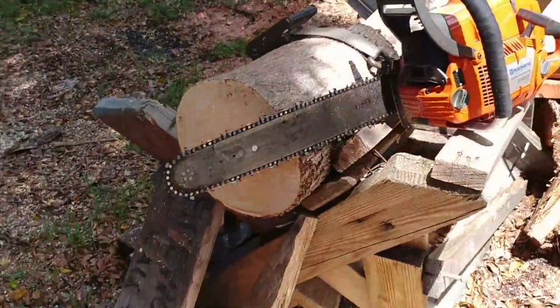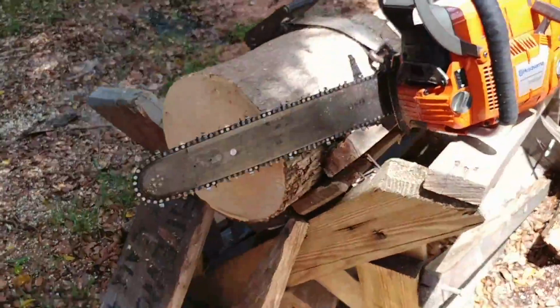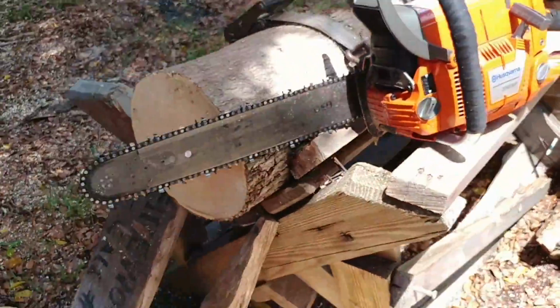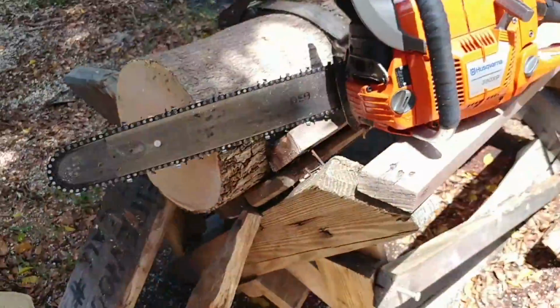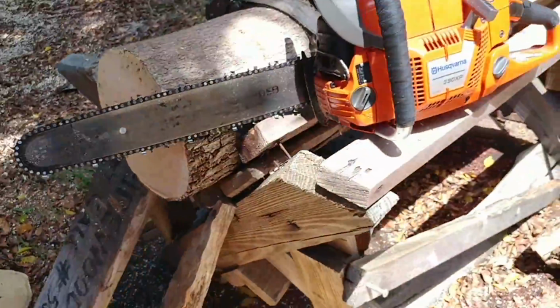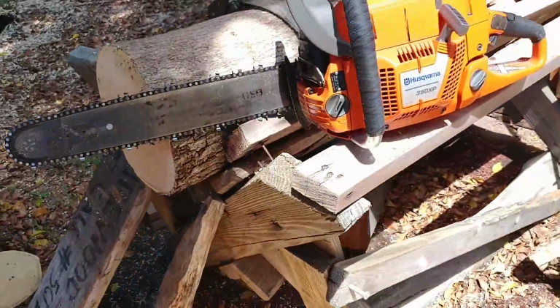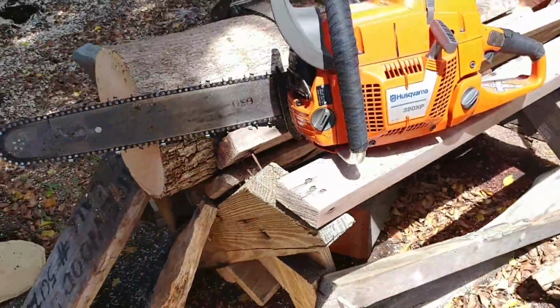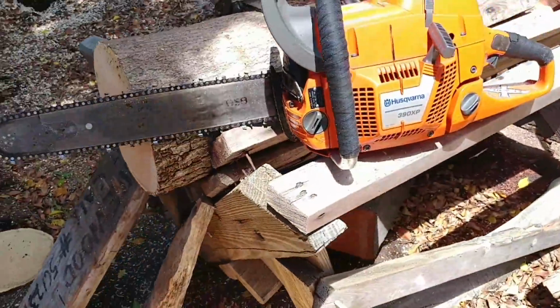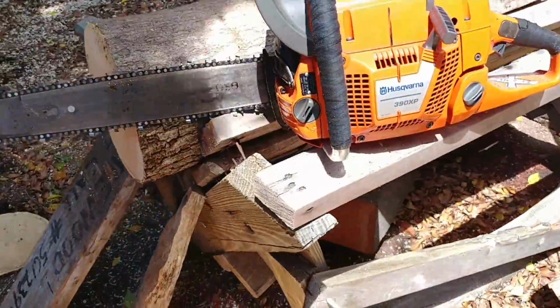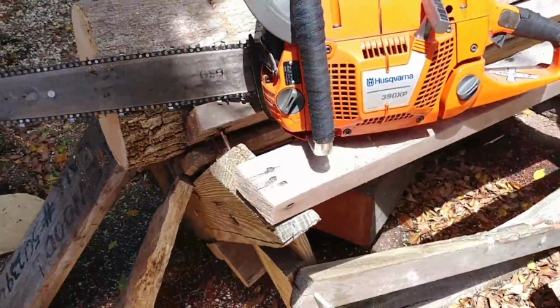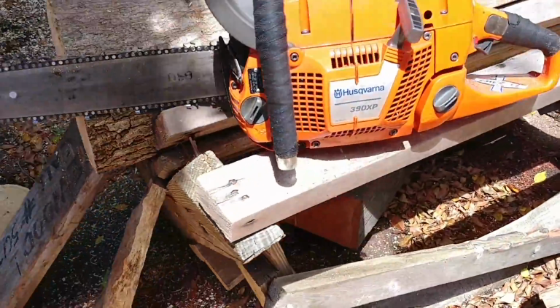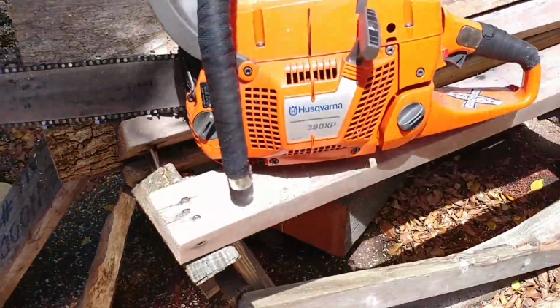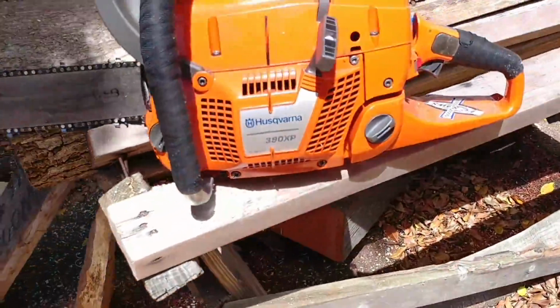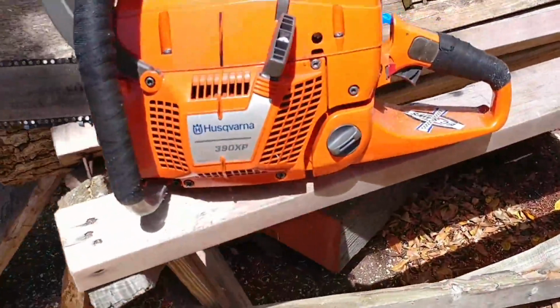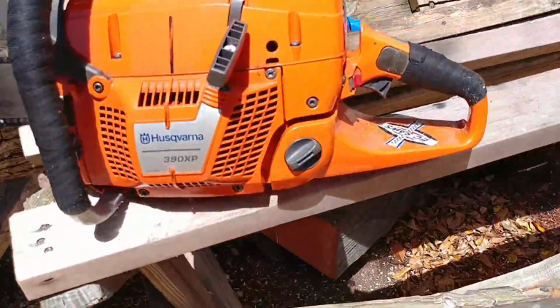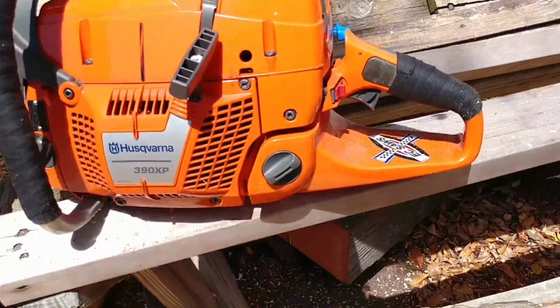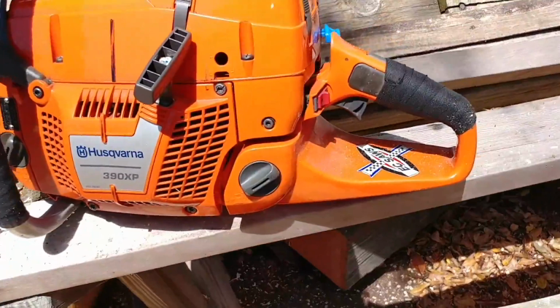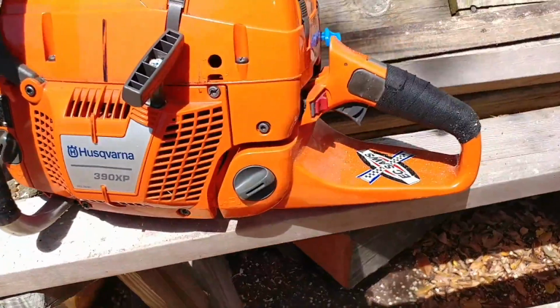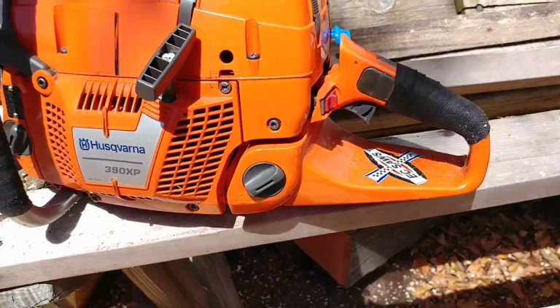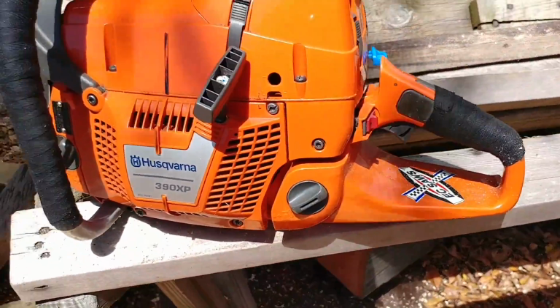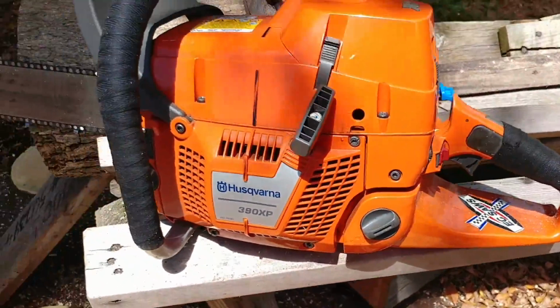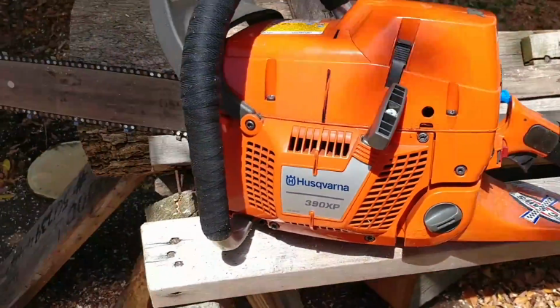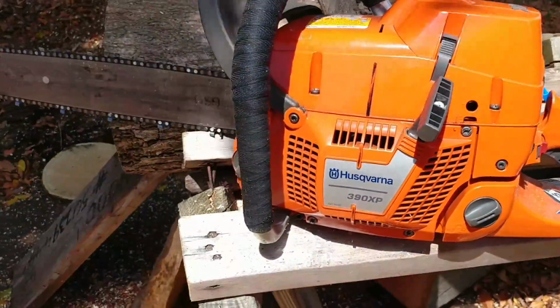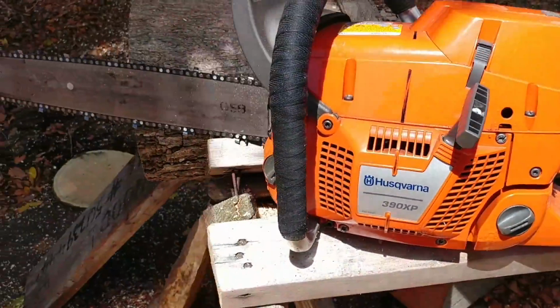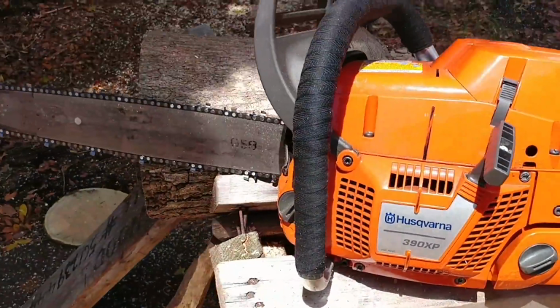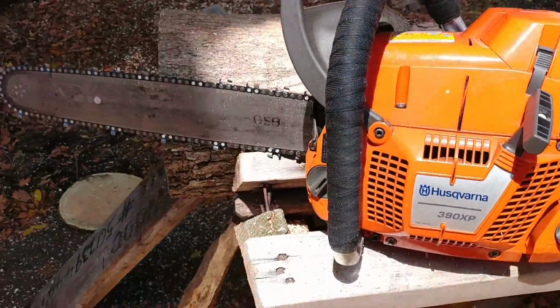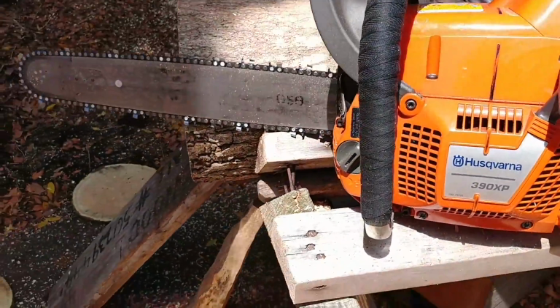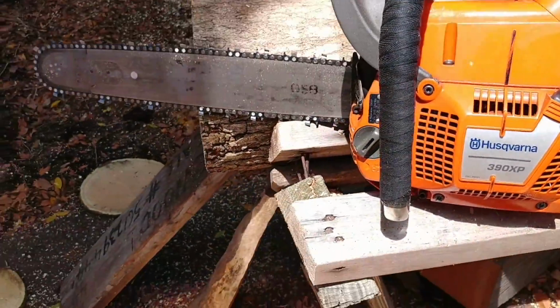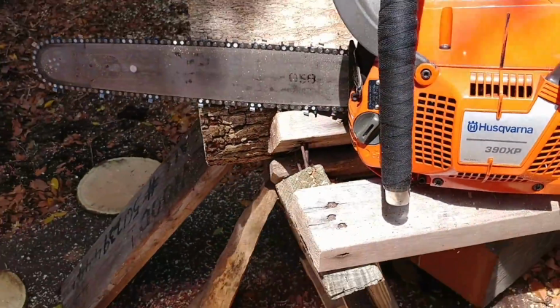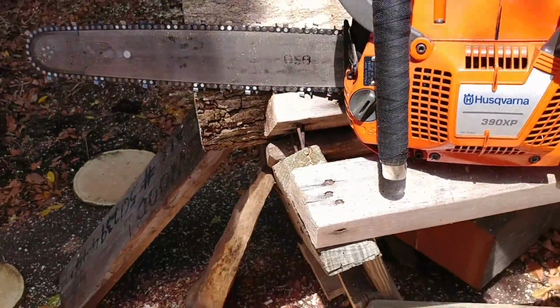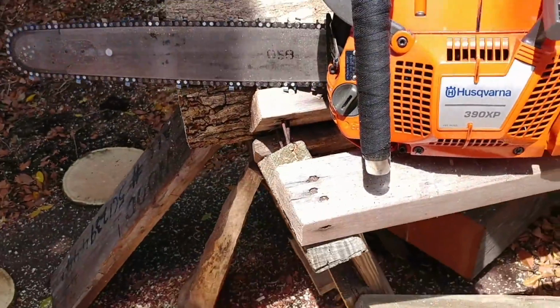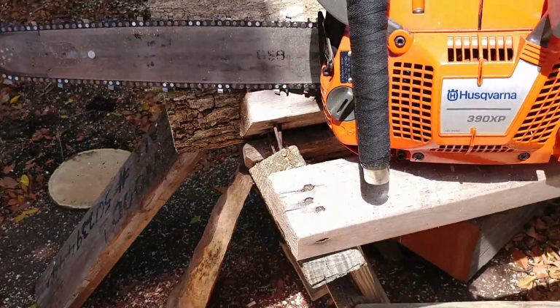Husky 390 XP built by Eric Copsey of EC. 20 inch bar.